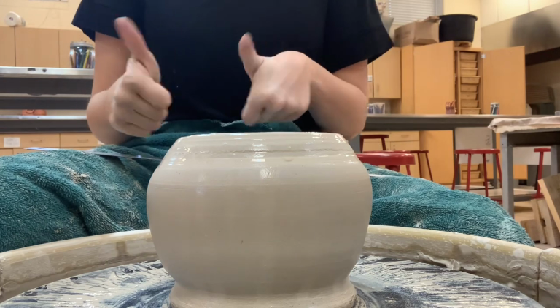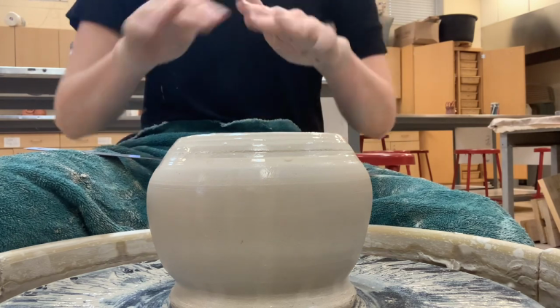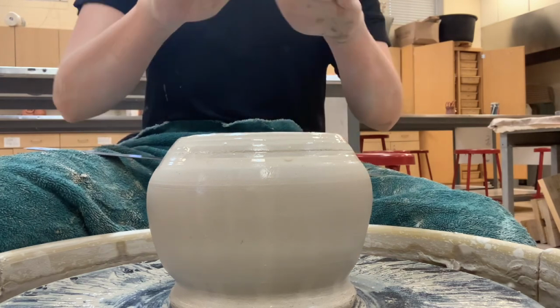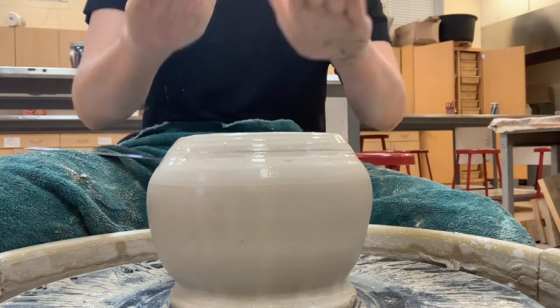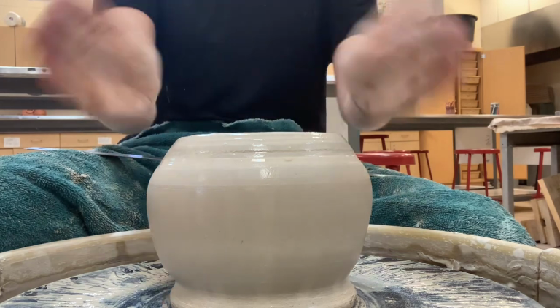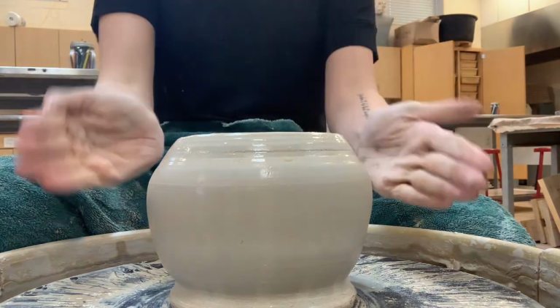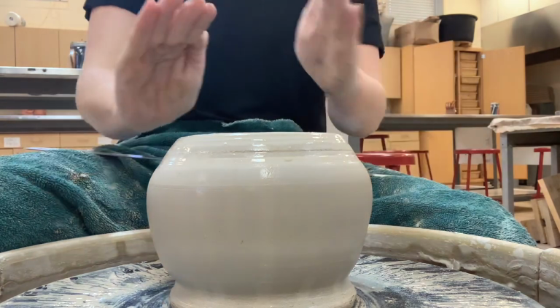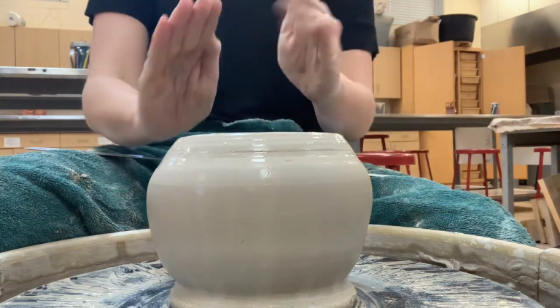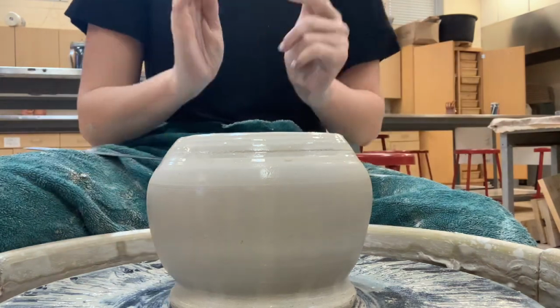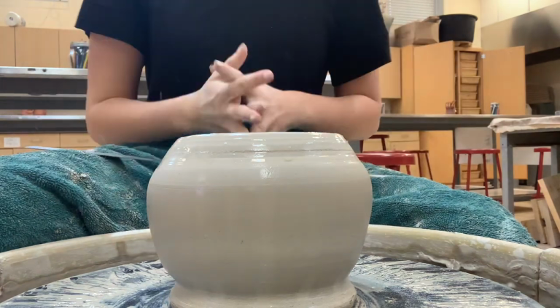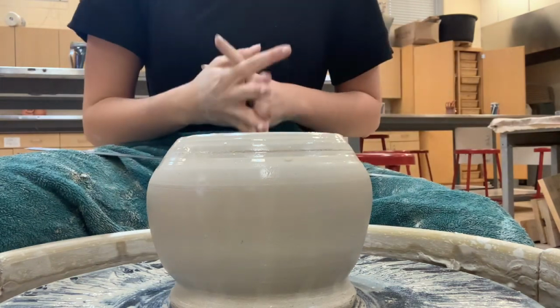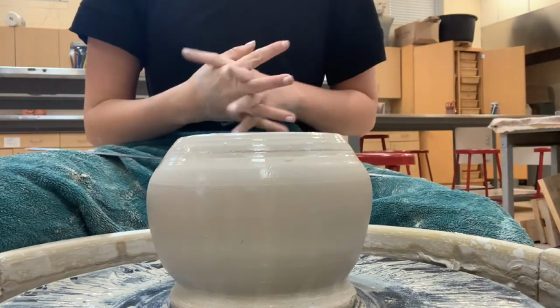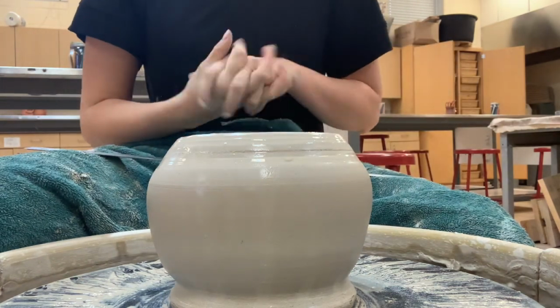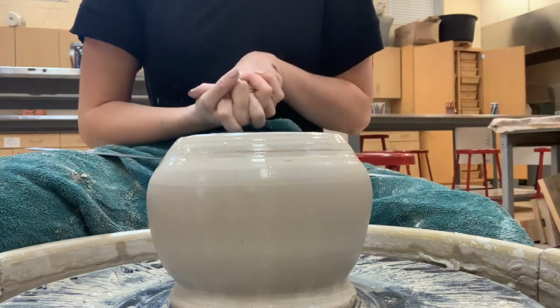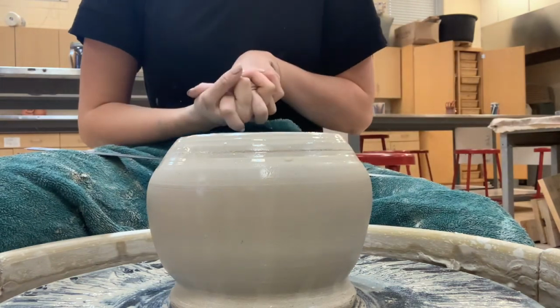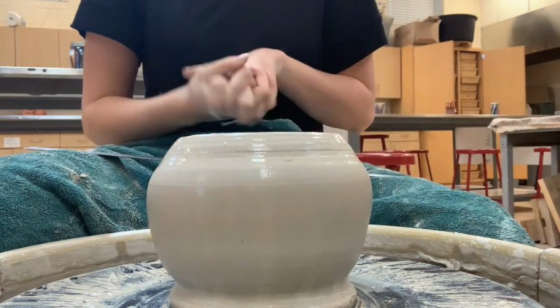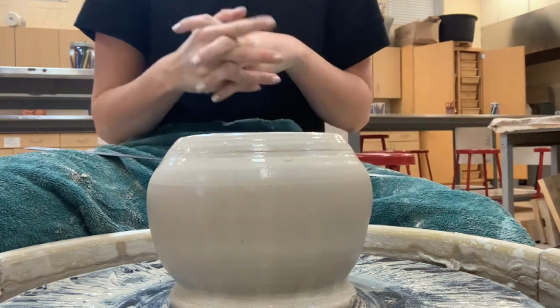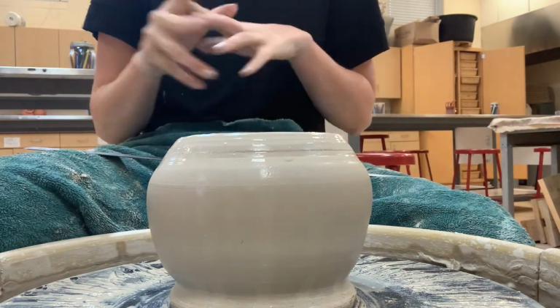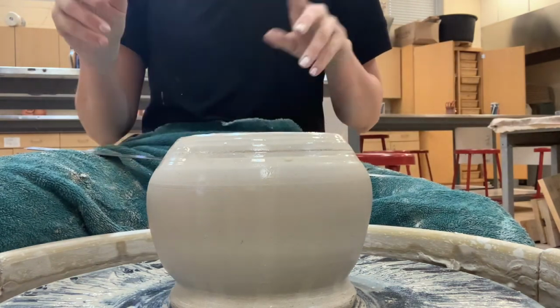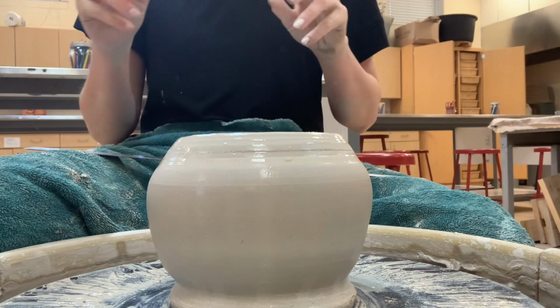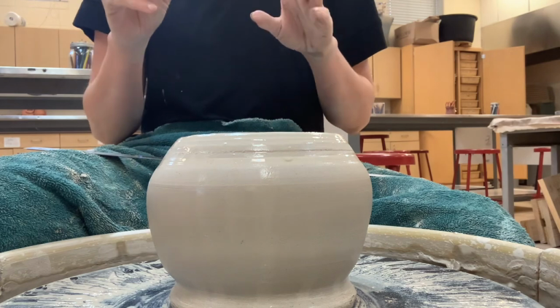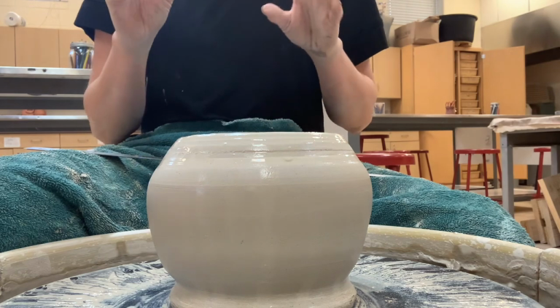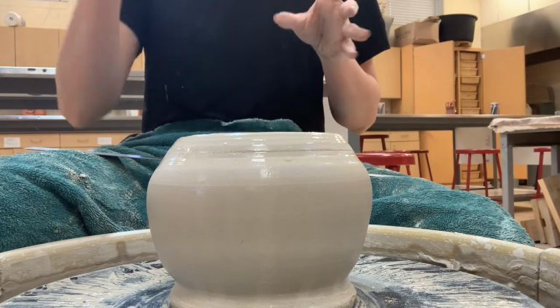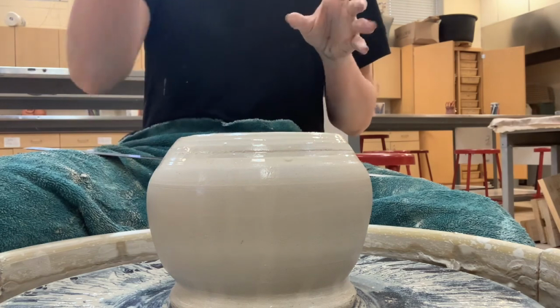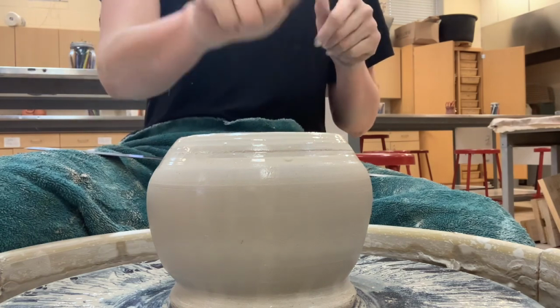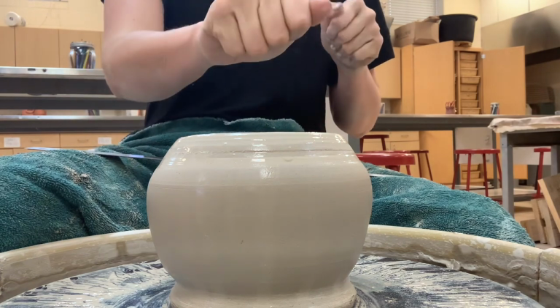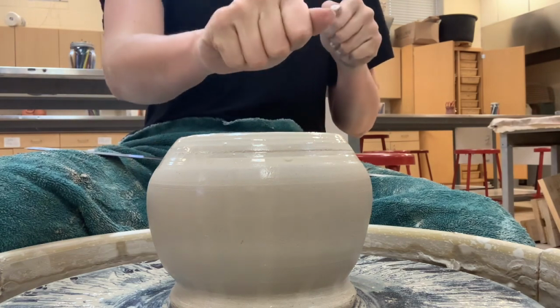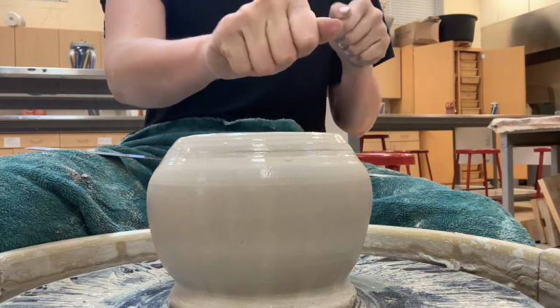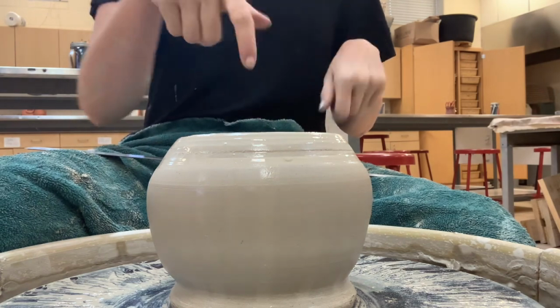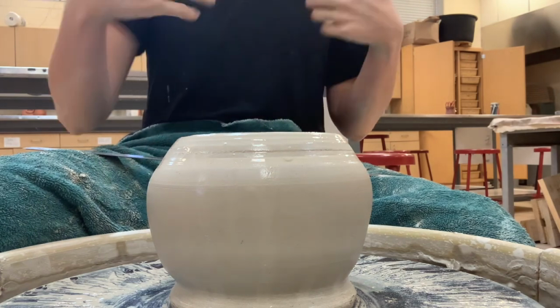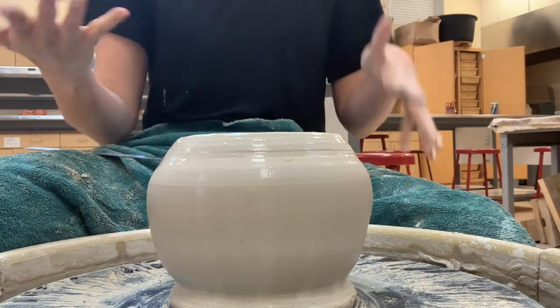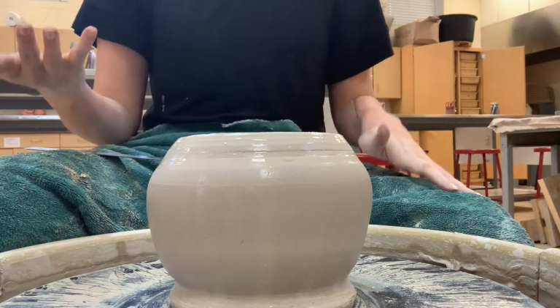That is how to make a rounded teapot body. Our next demo will be how to make a drop-in lid on the wheel.